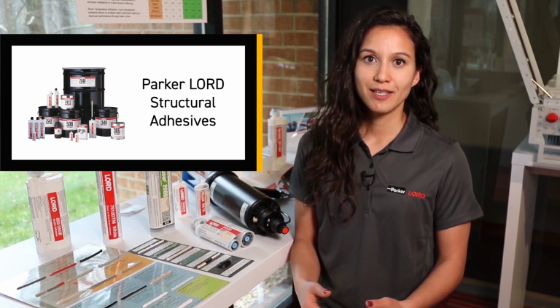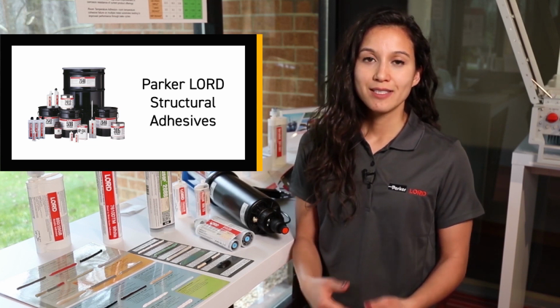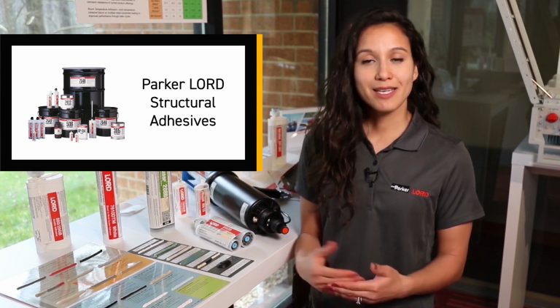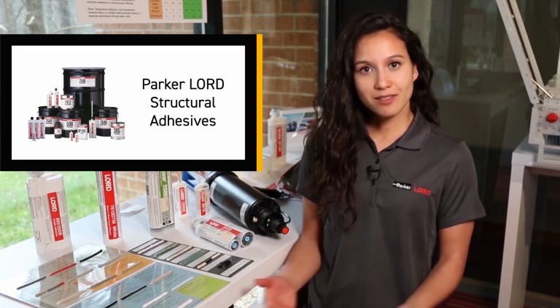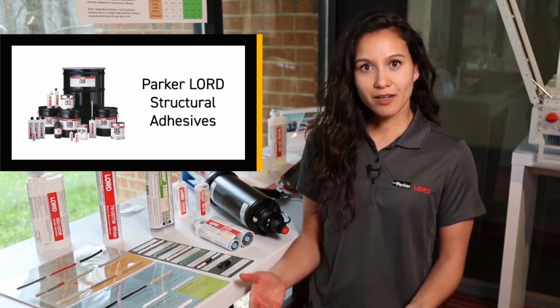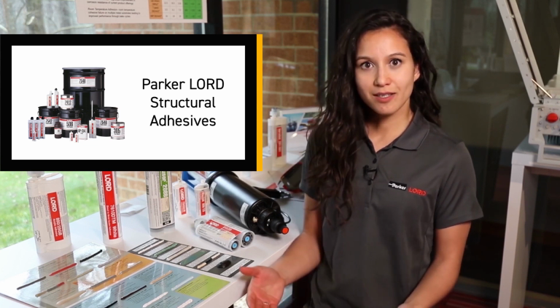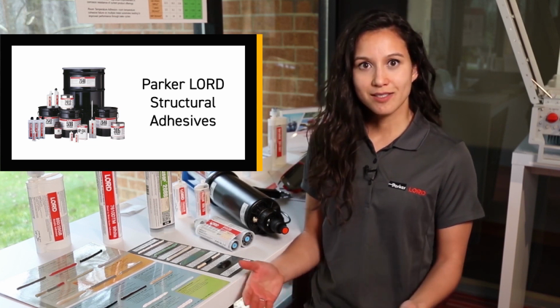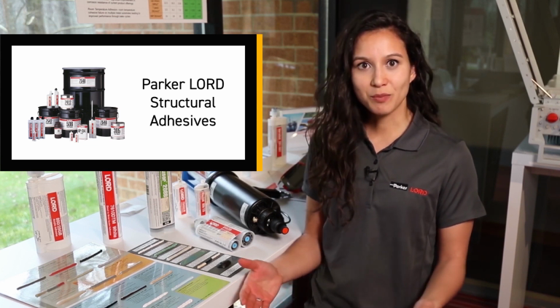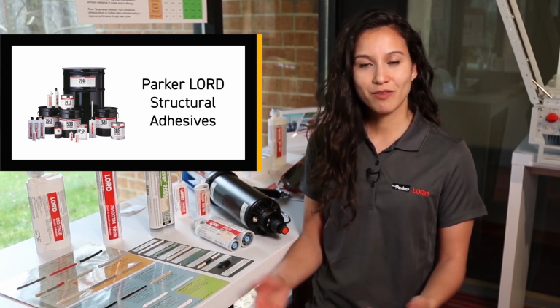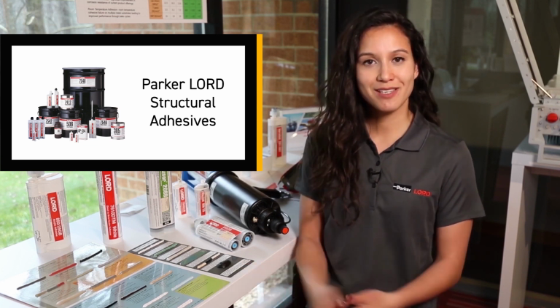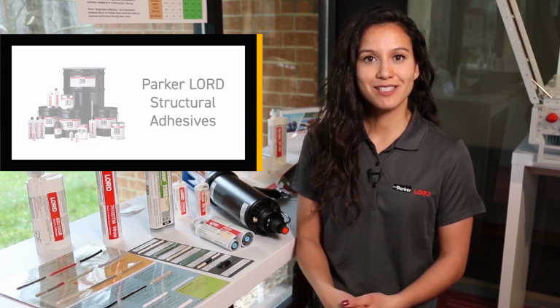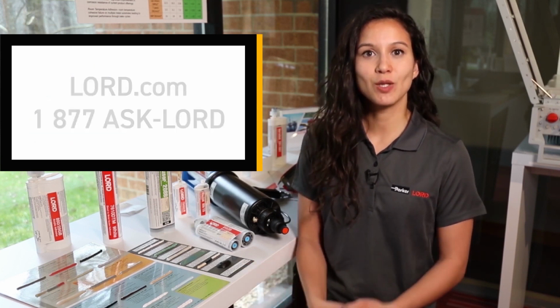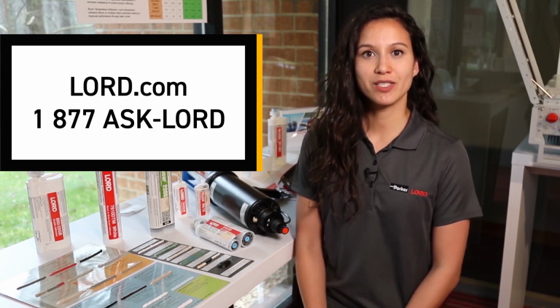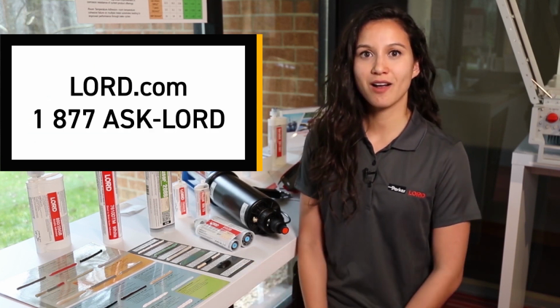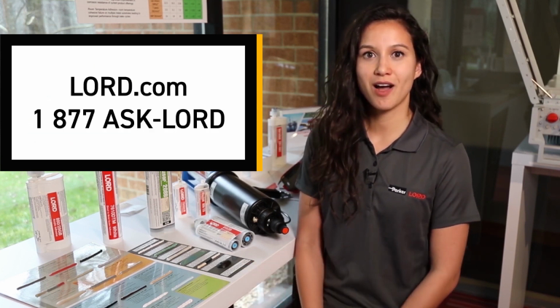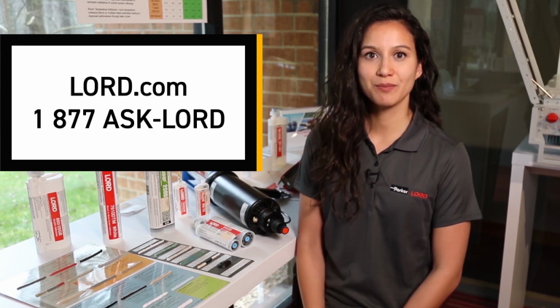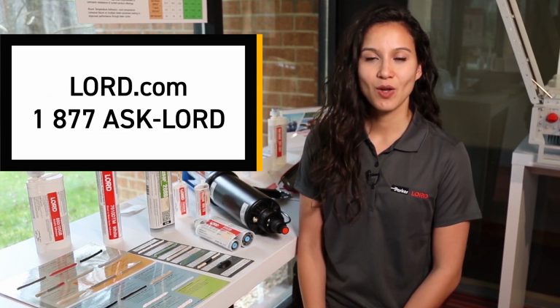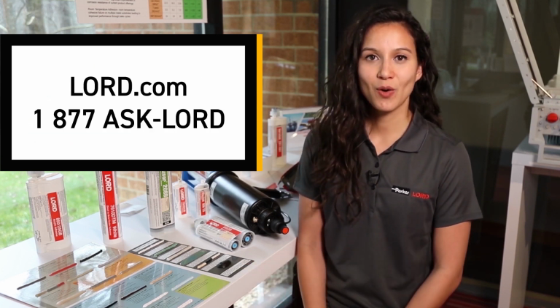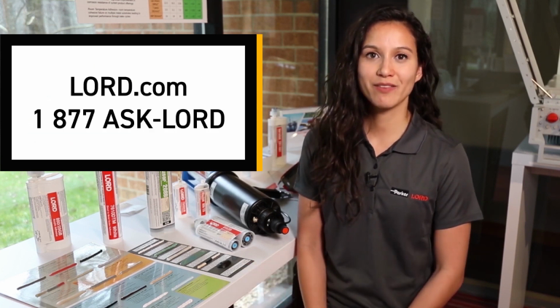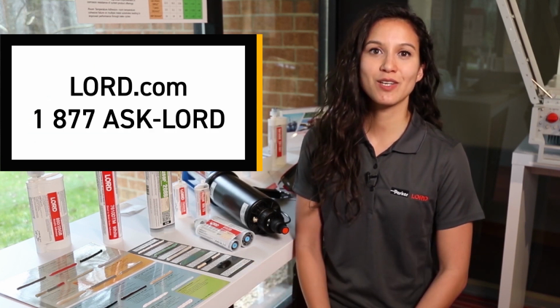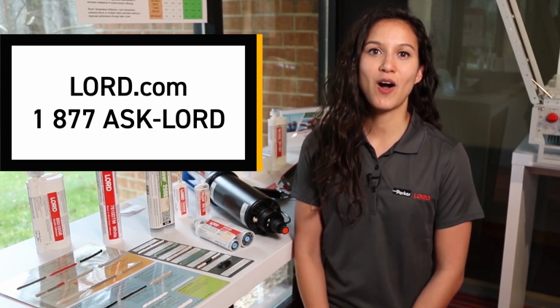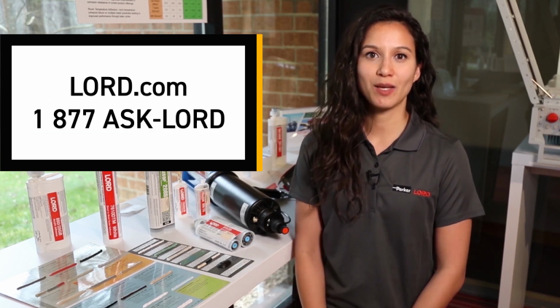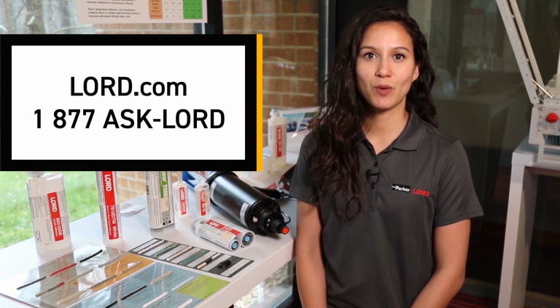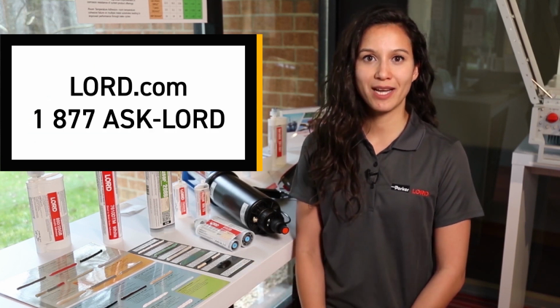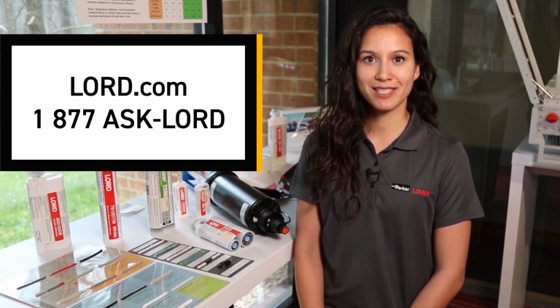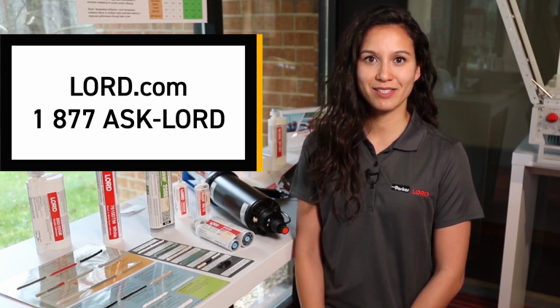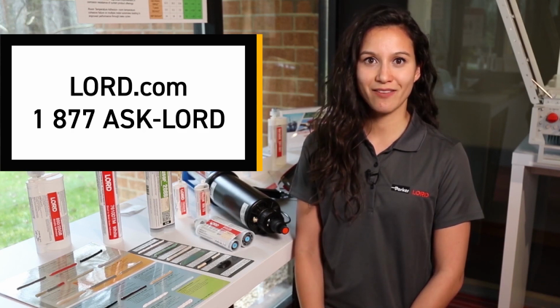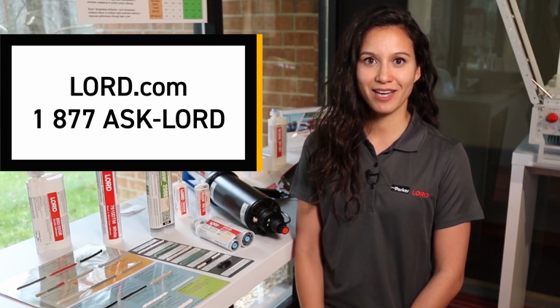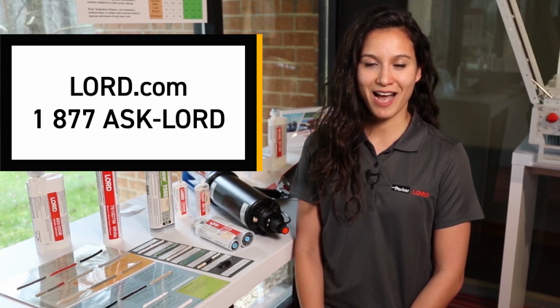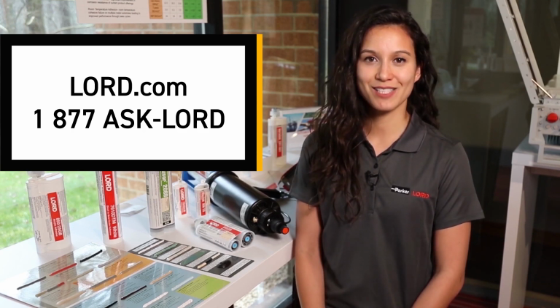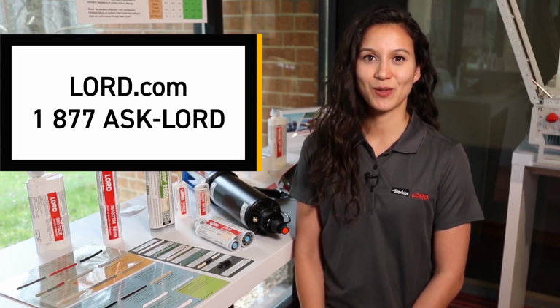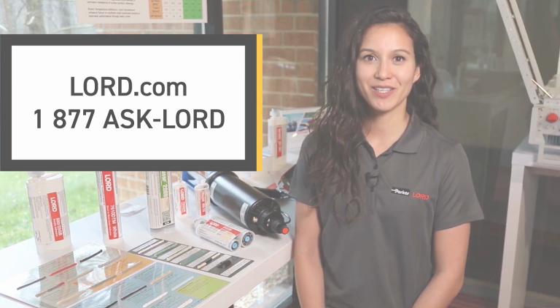To get started, simply visit us at lord.com or give us a call at 1-877-ASK-LORD.